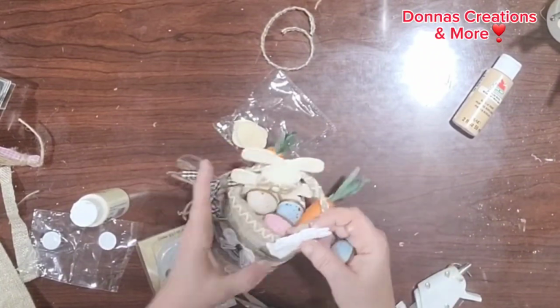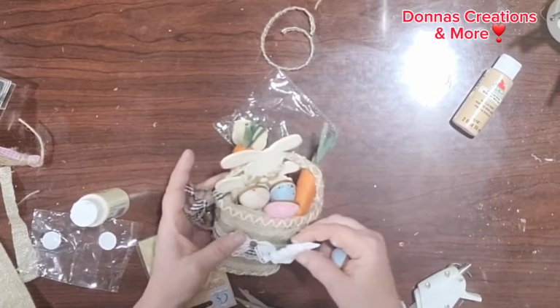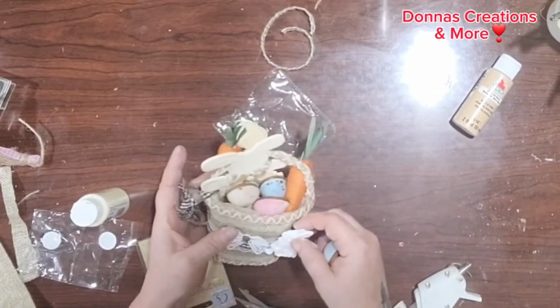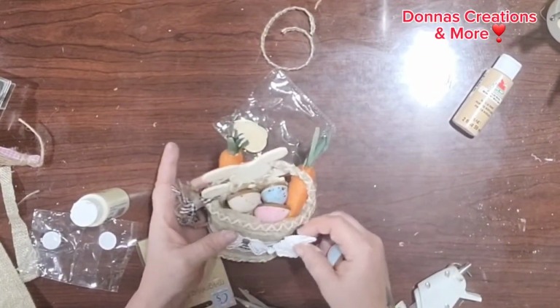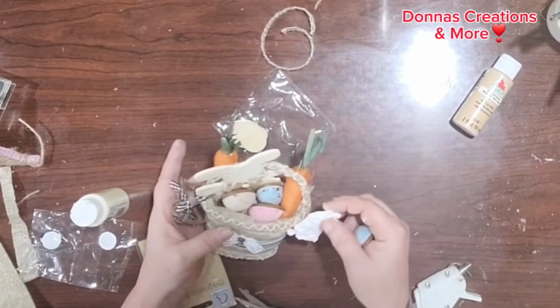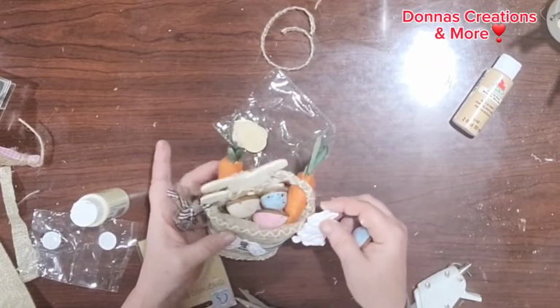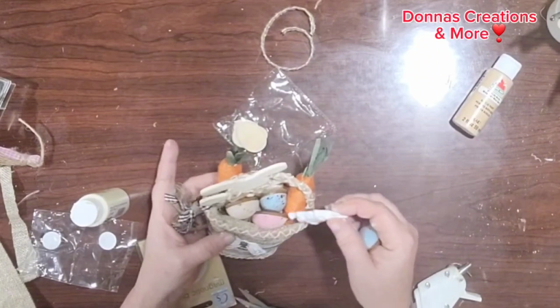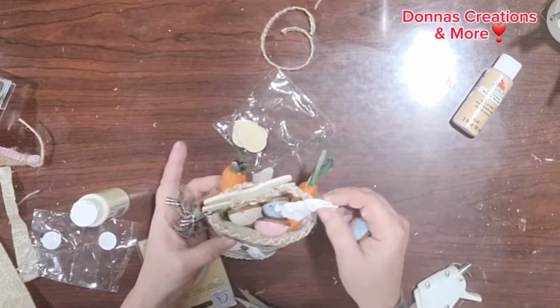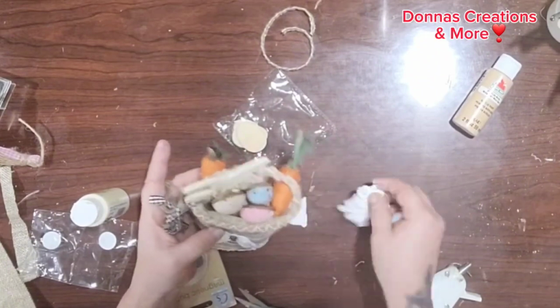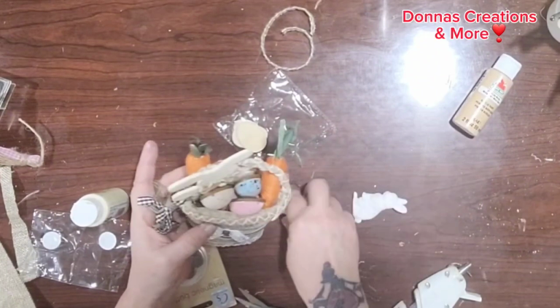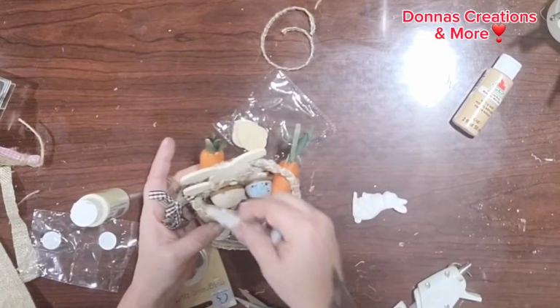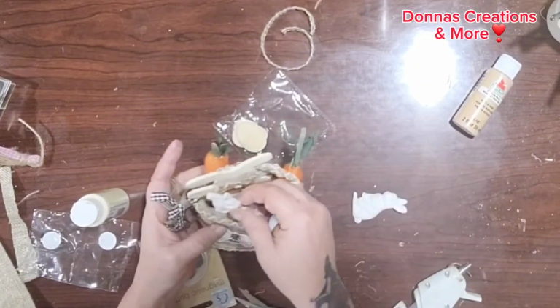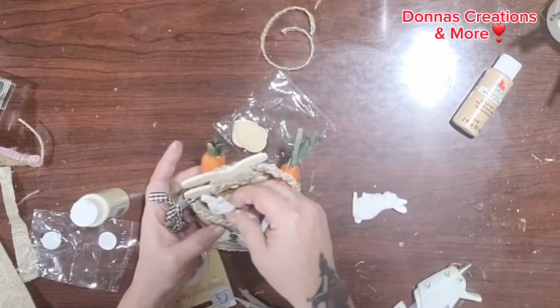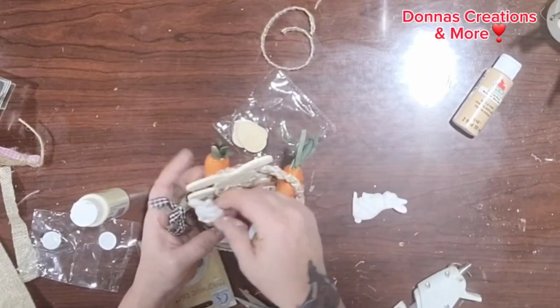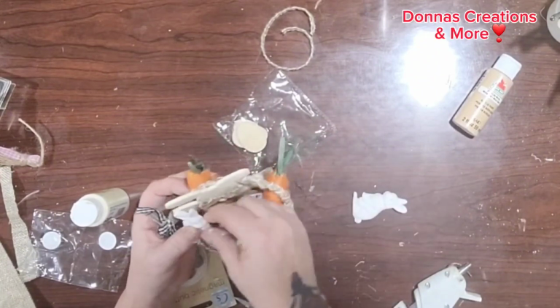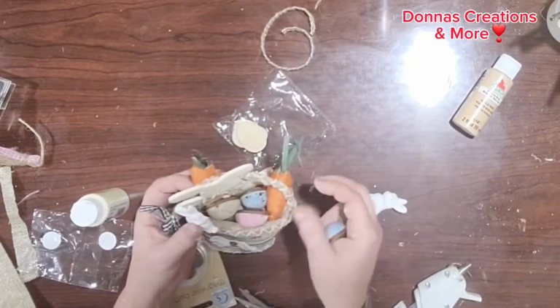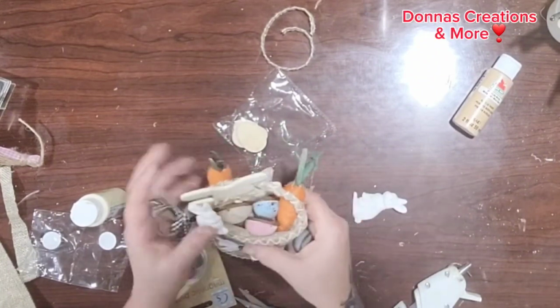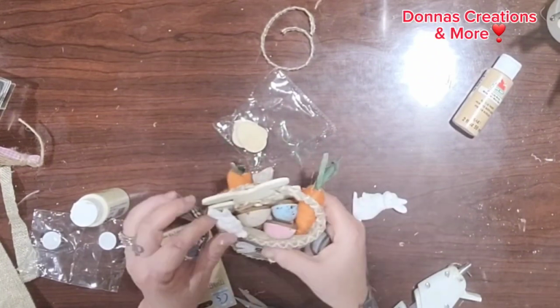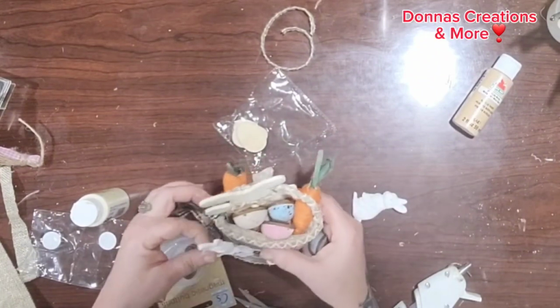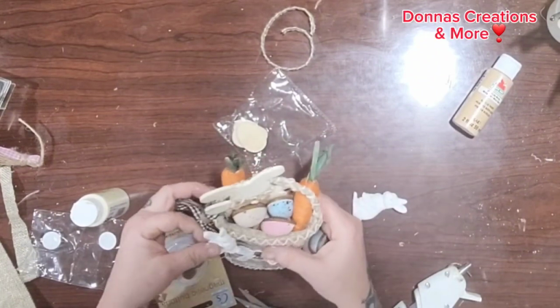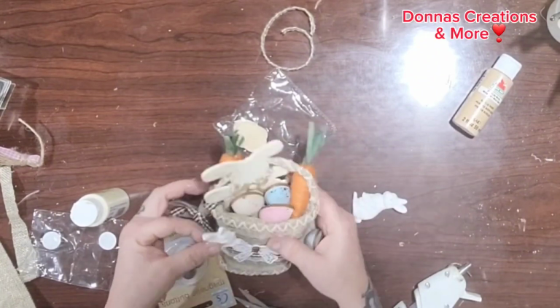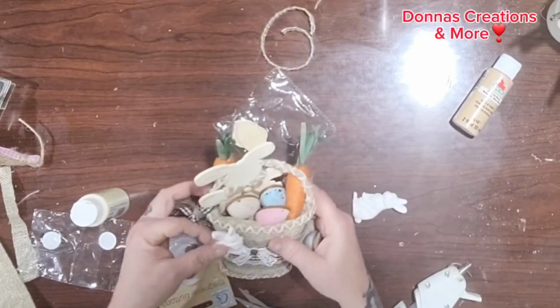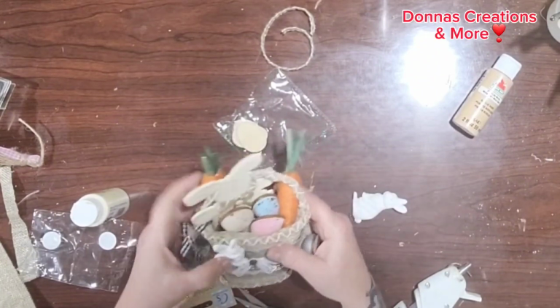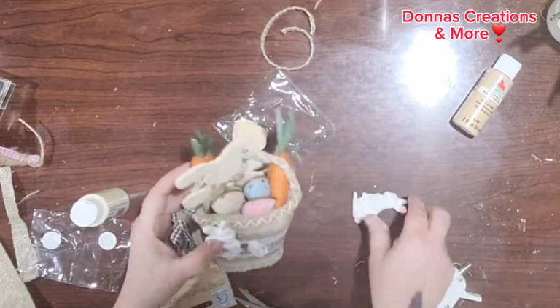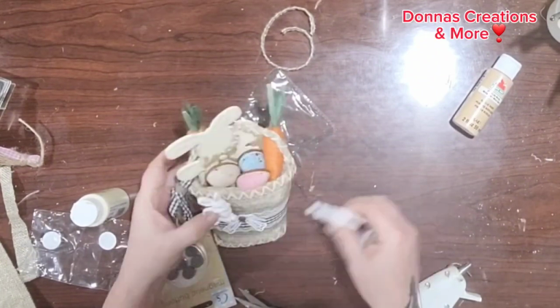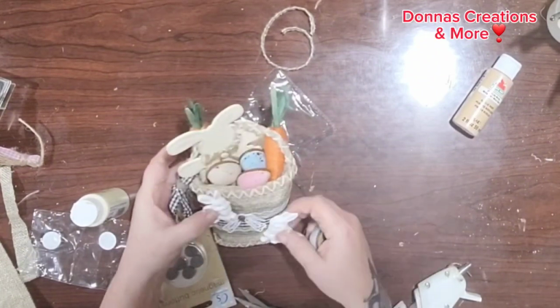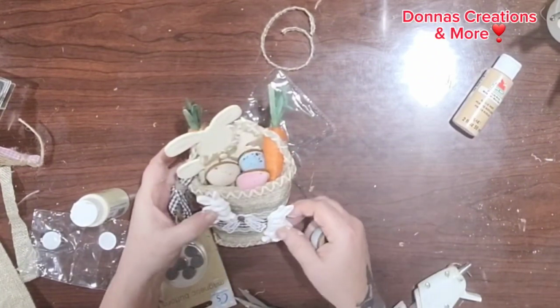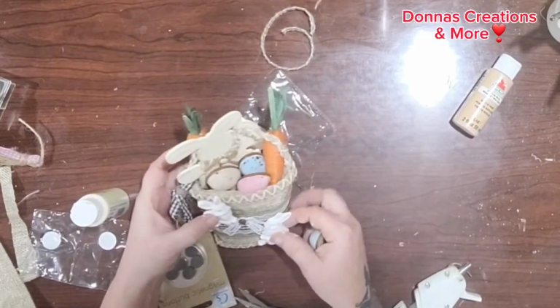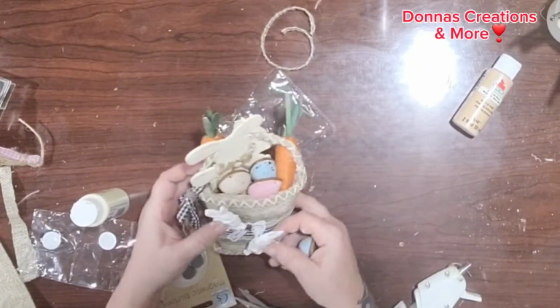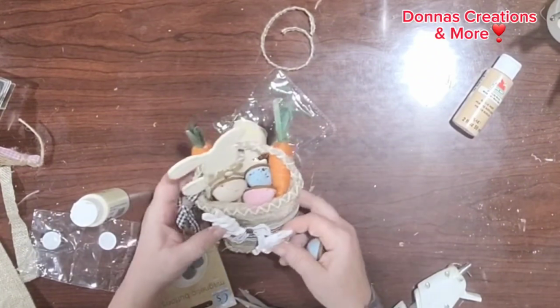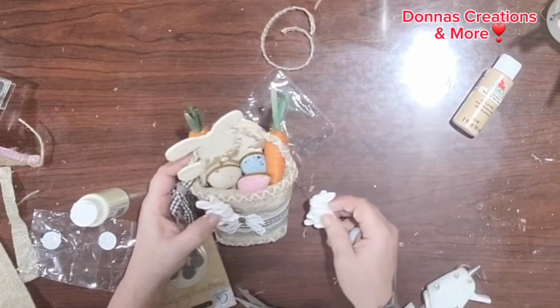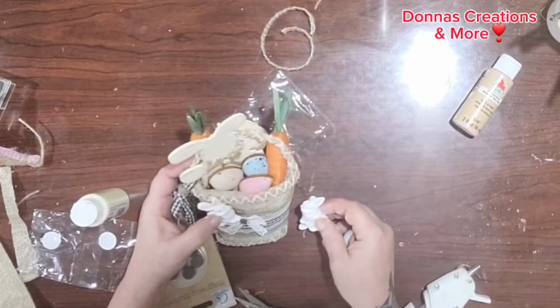I really wanted to use these little white bunnies in the basket, but it looks better without them in the basket — and you will see.